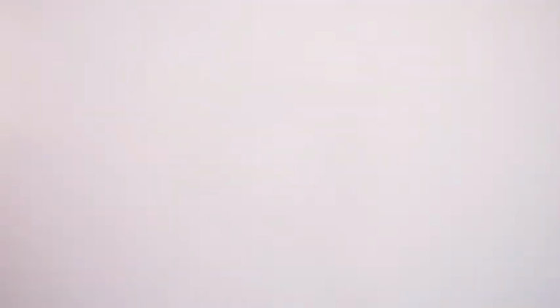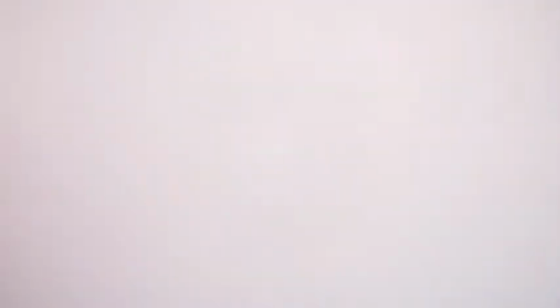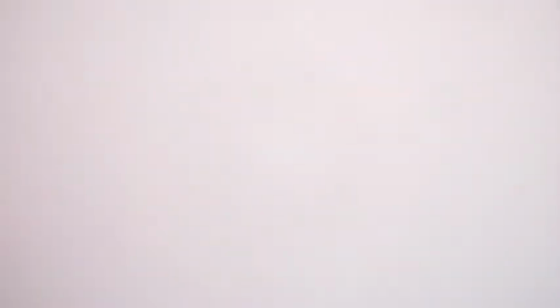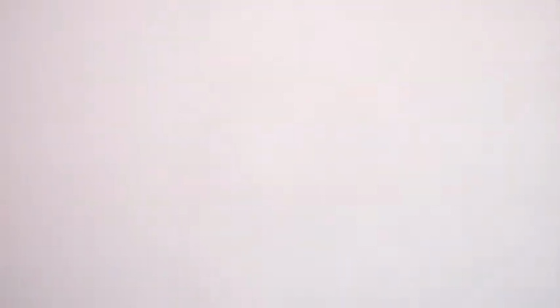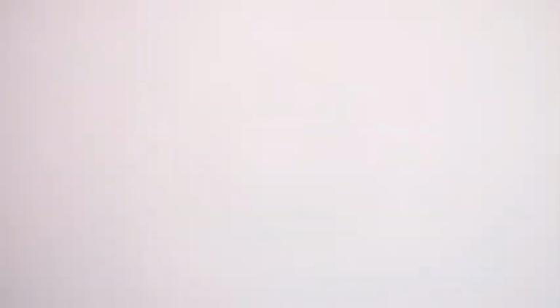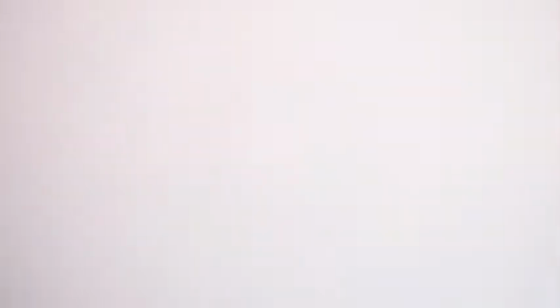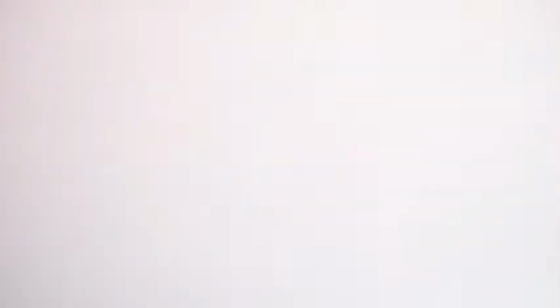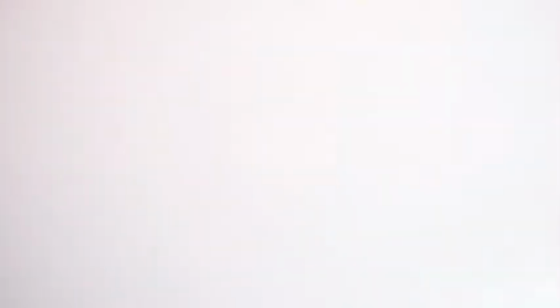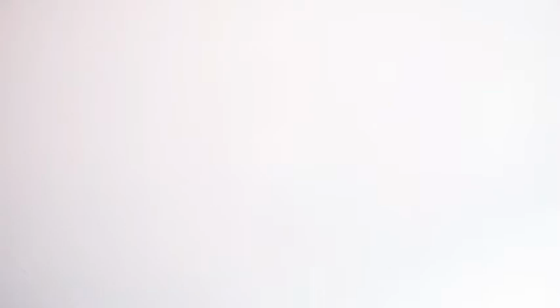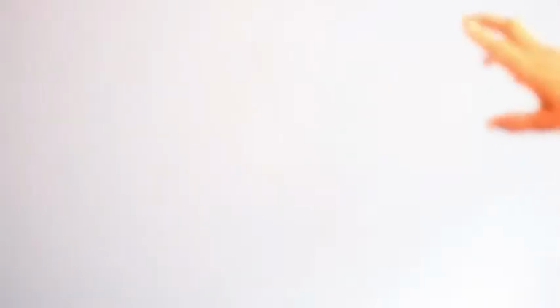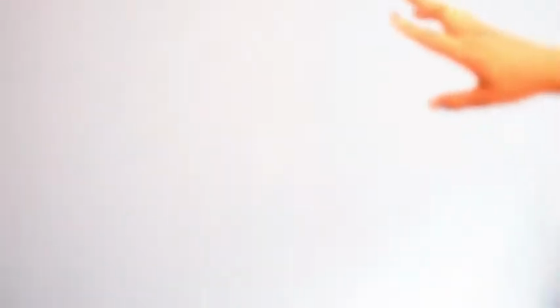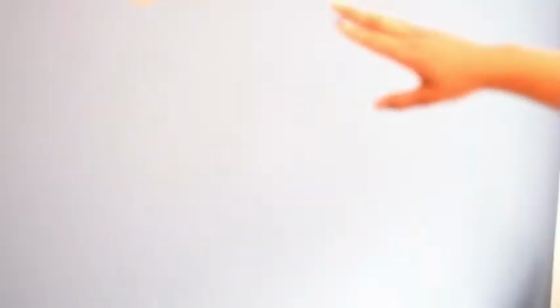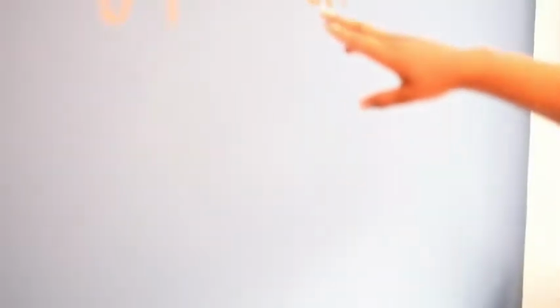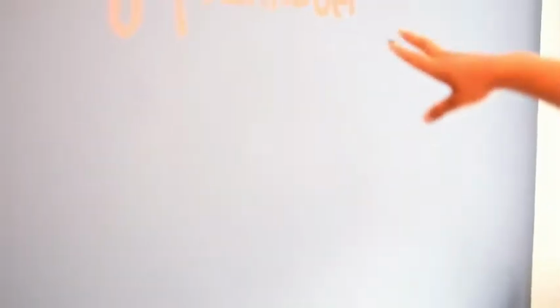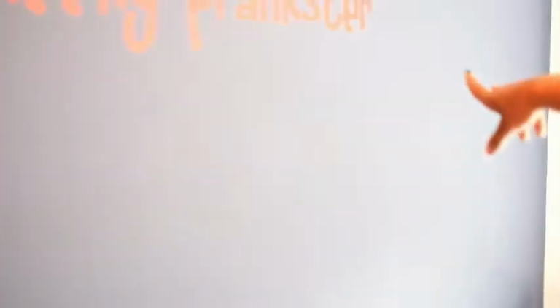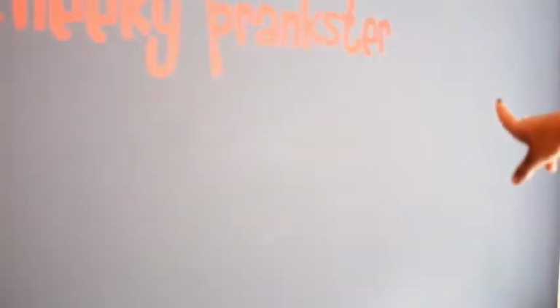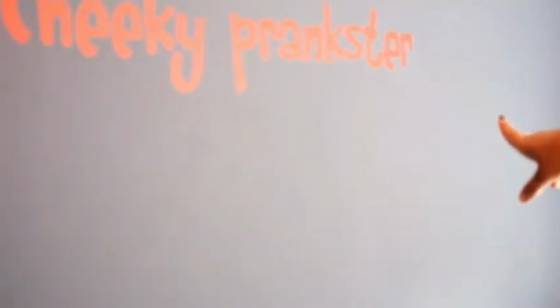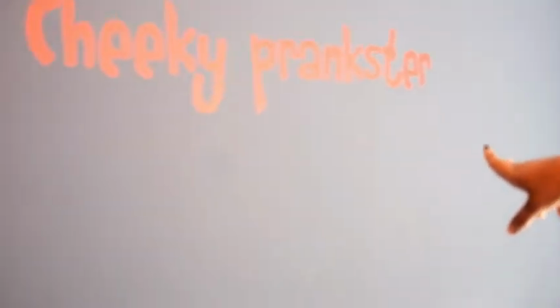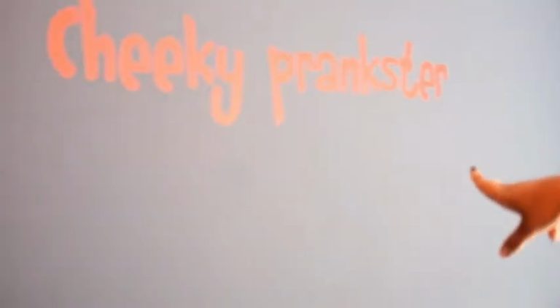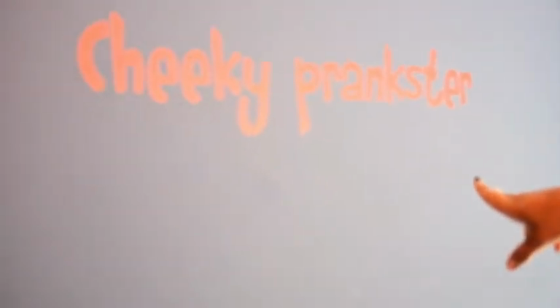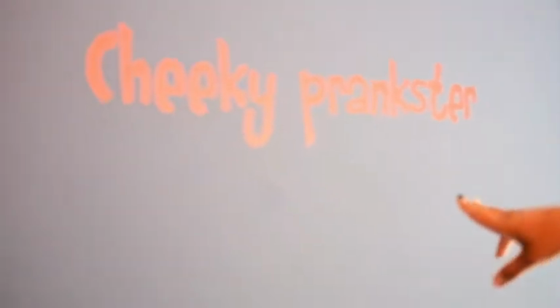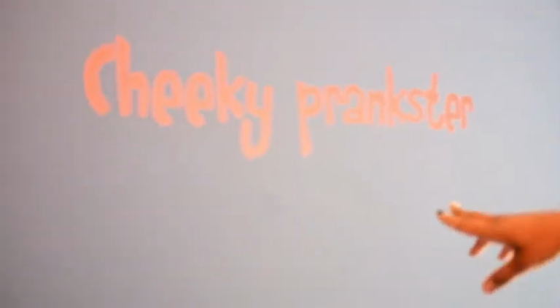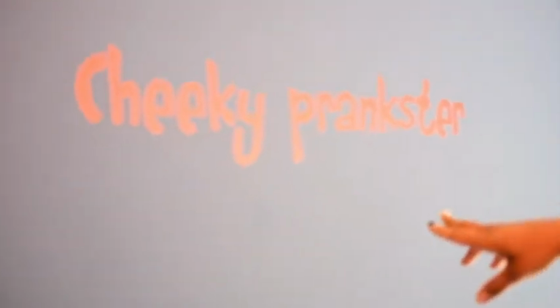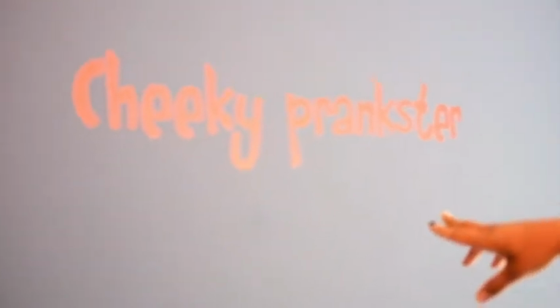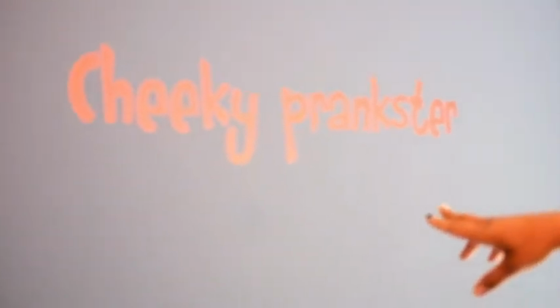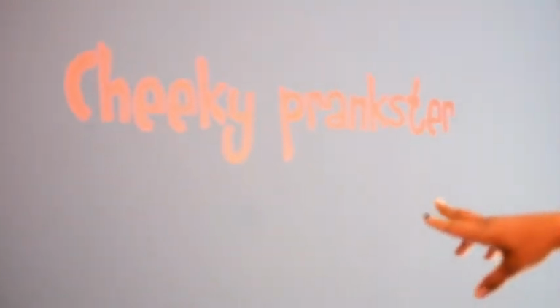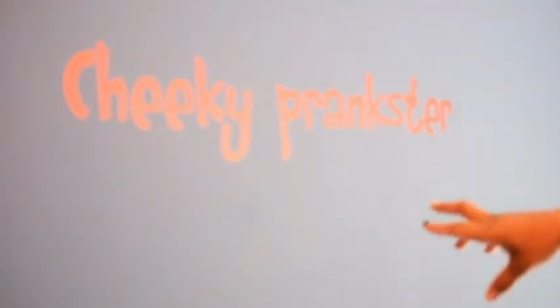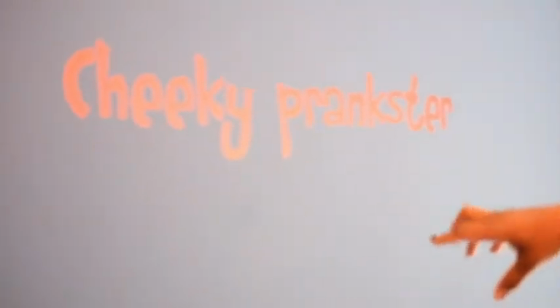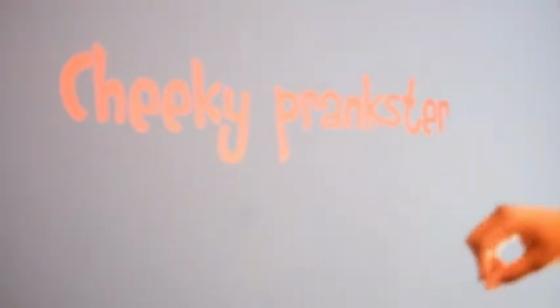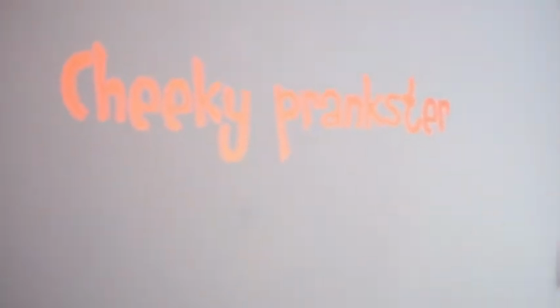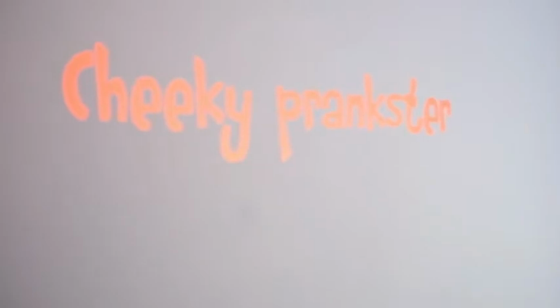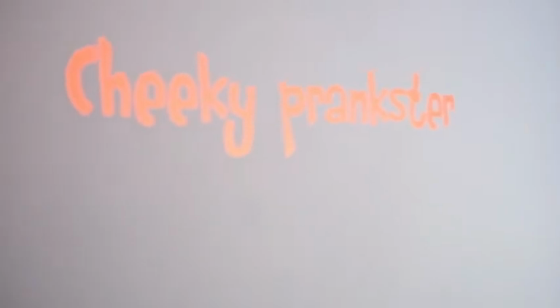This is Drawing Room Blue by Farrow and Ball. We decided to put a vinyl wall sticker saying 'cheeky prankster' because she is a cheeky prankster.